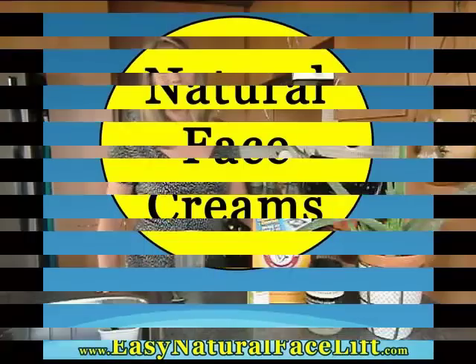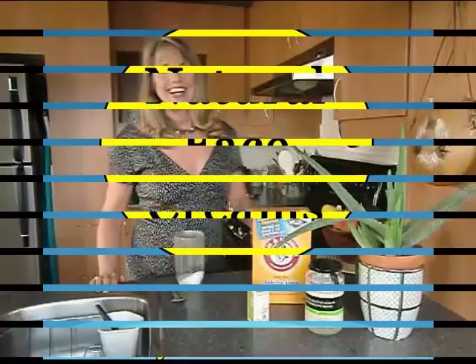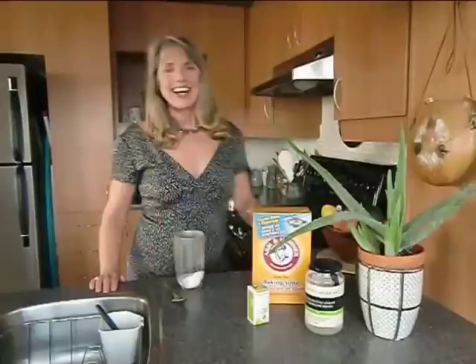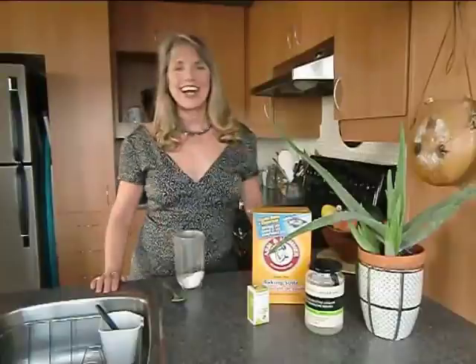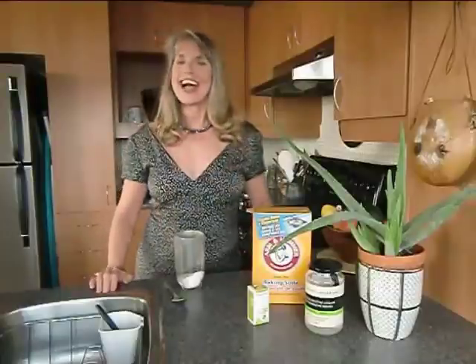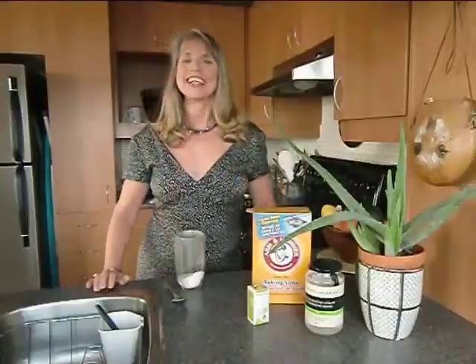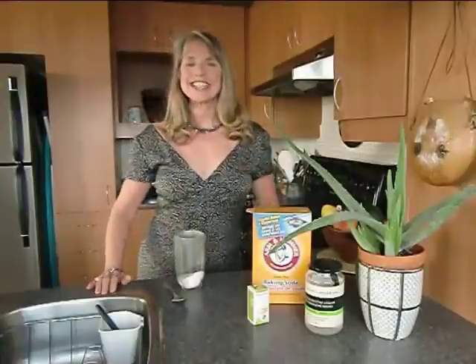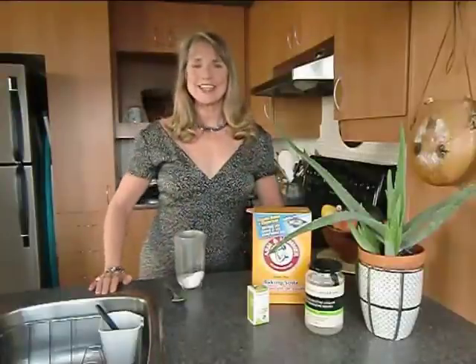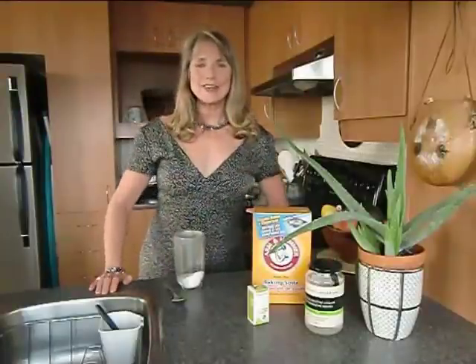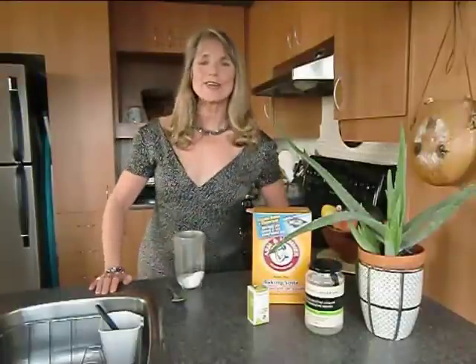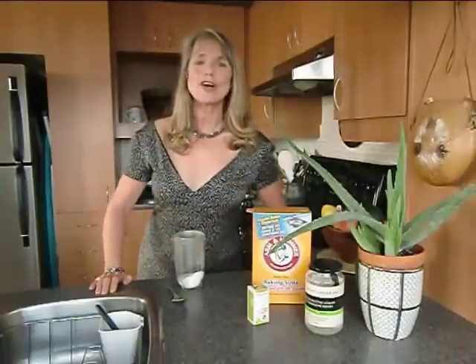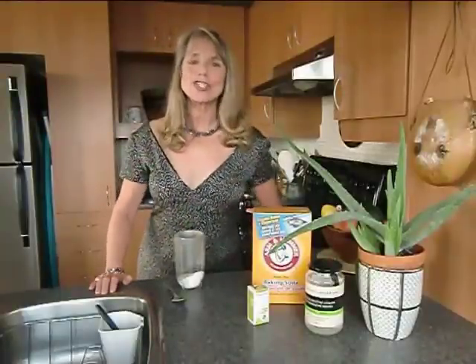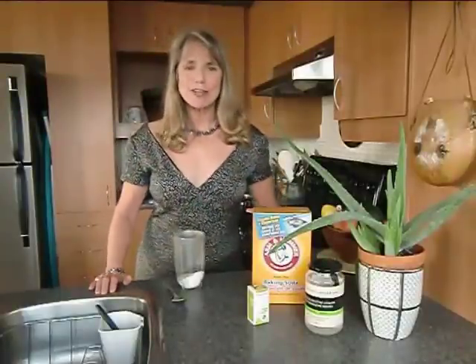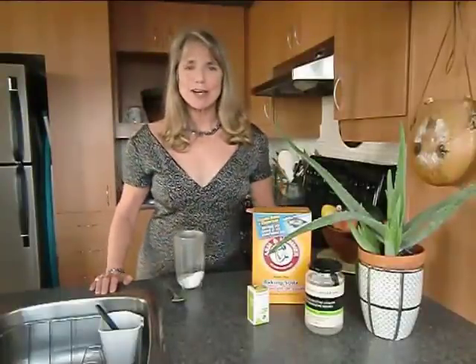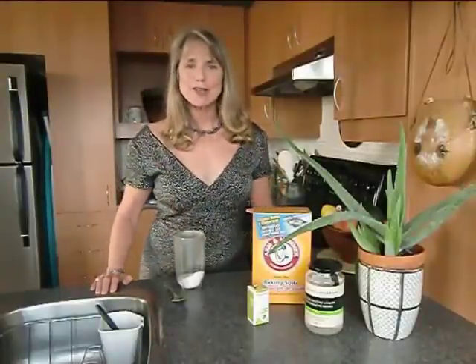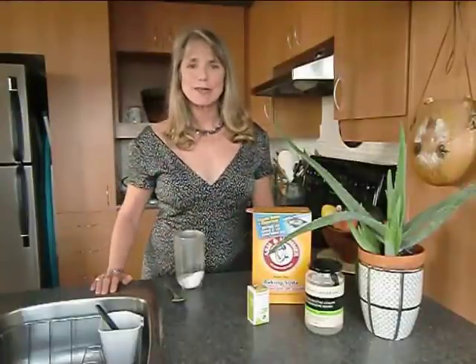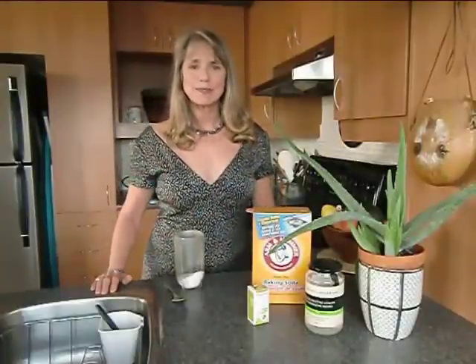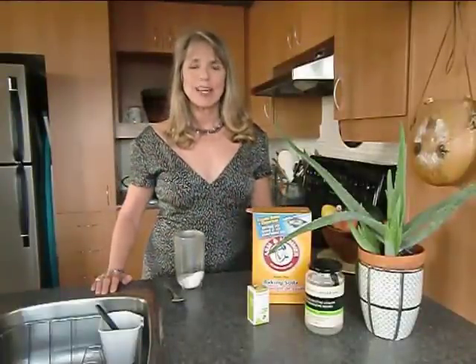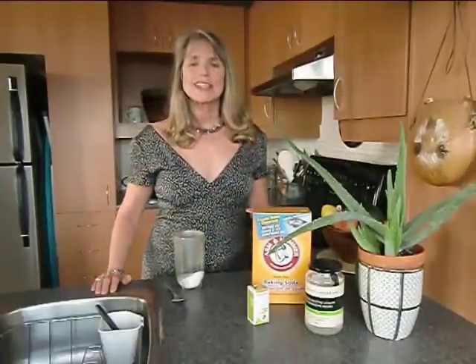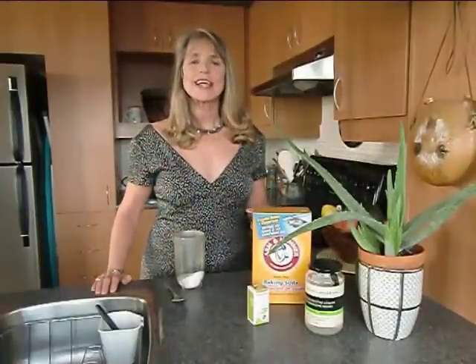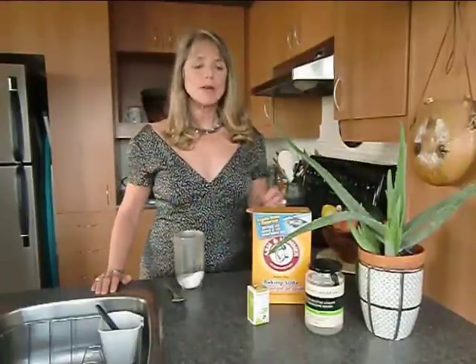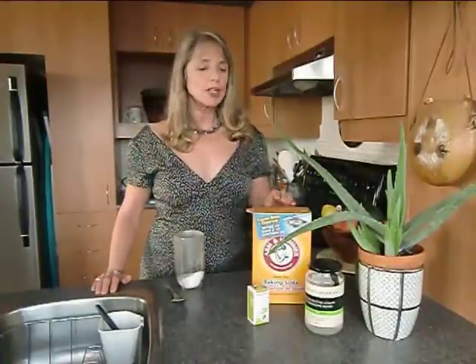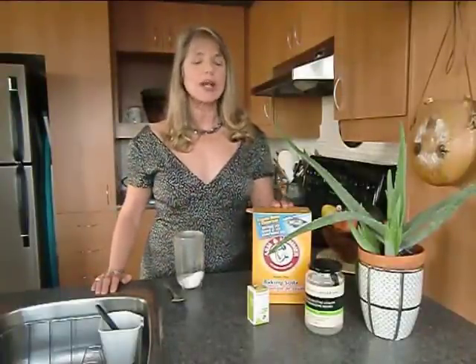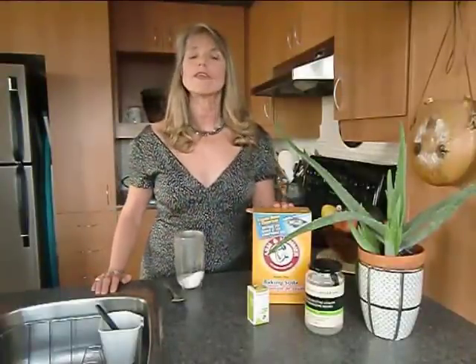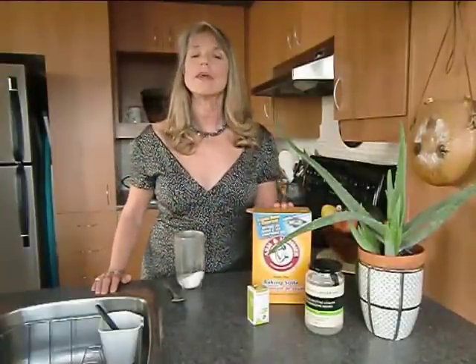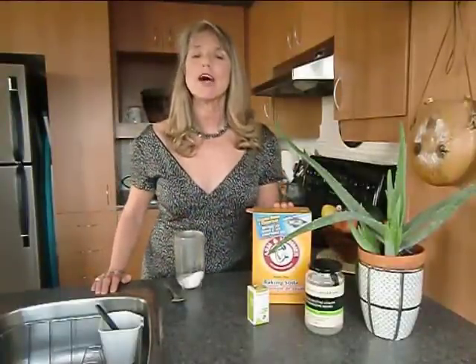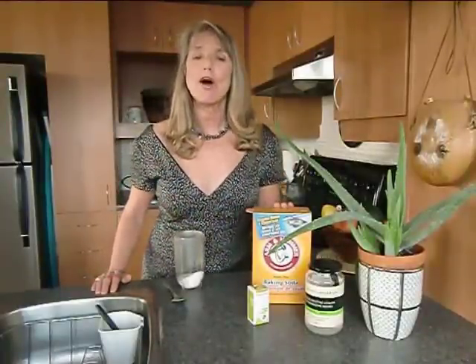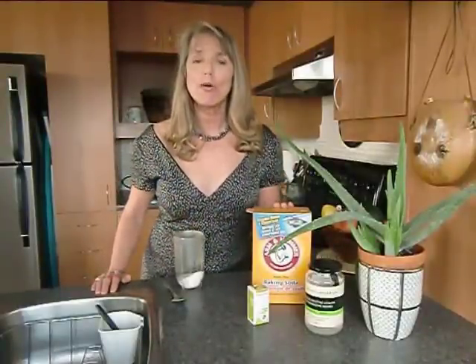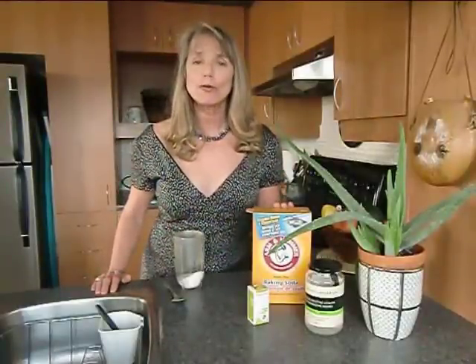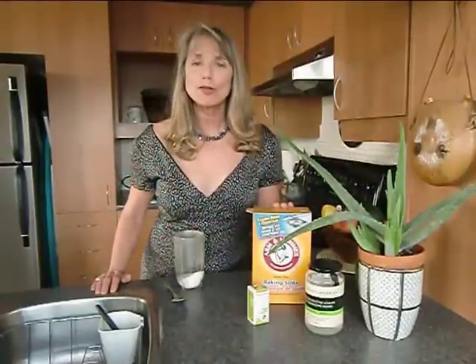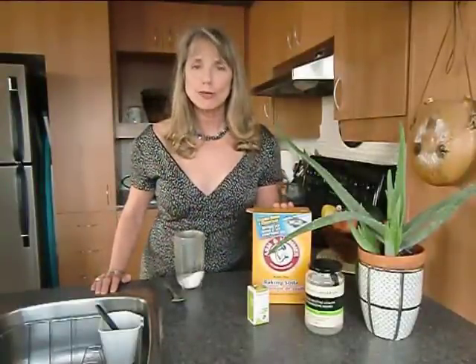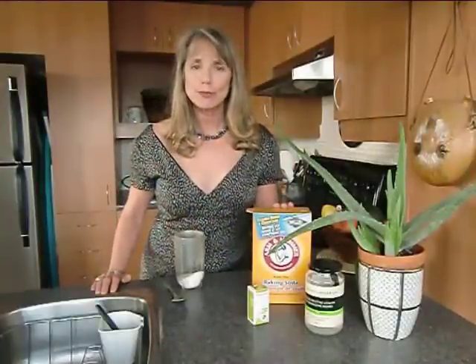Hi, Alison here, your longevity rescuer. Today we're going to learn how to make our own toothpaste.